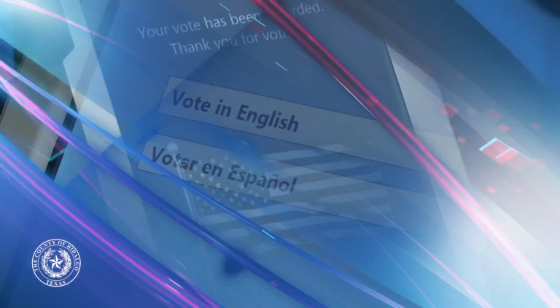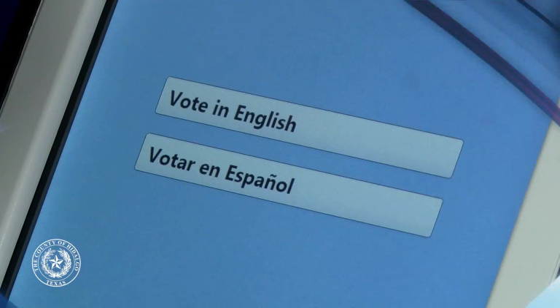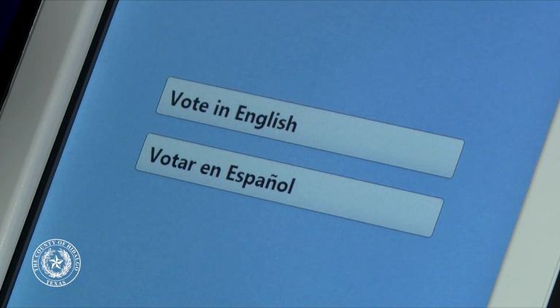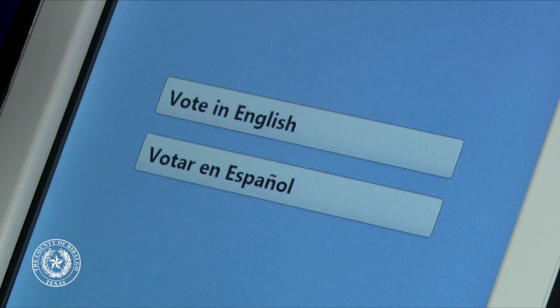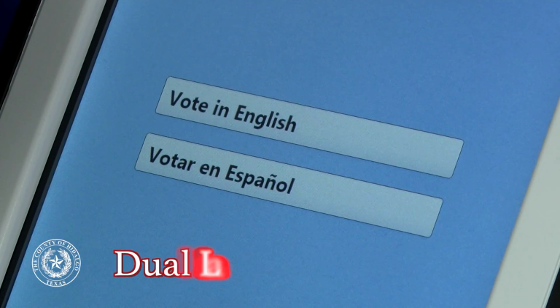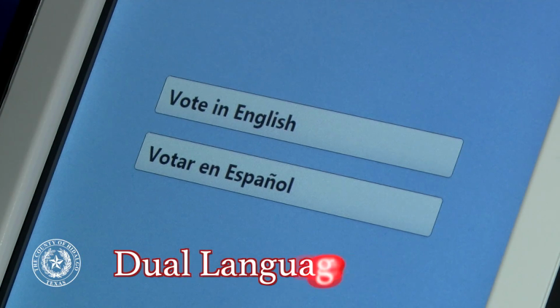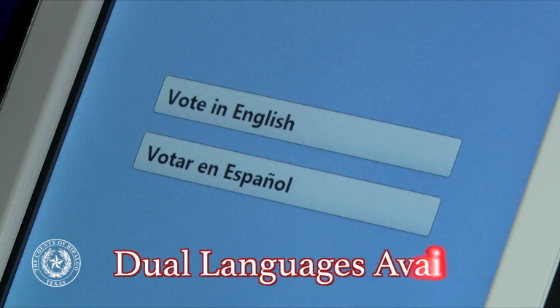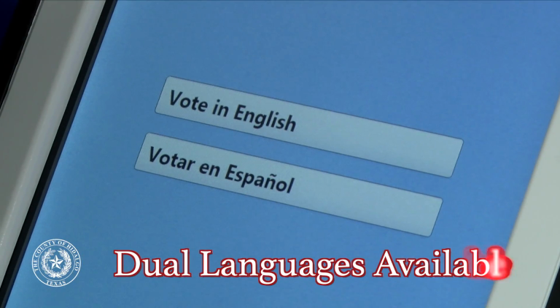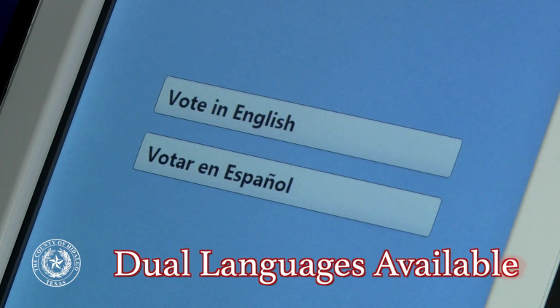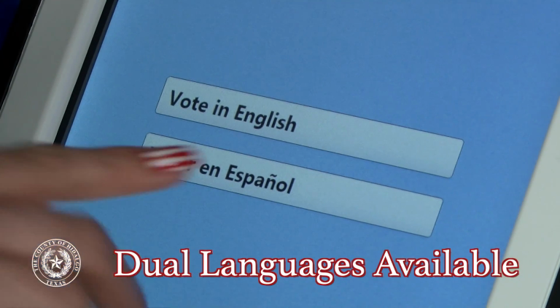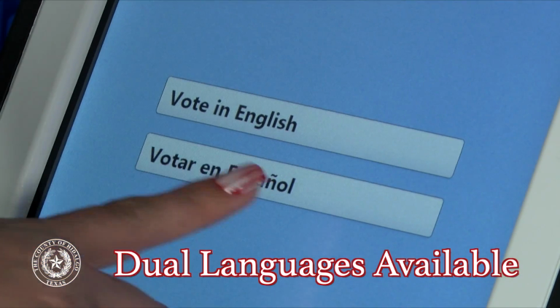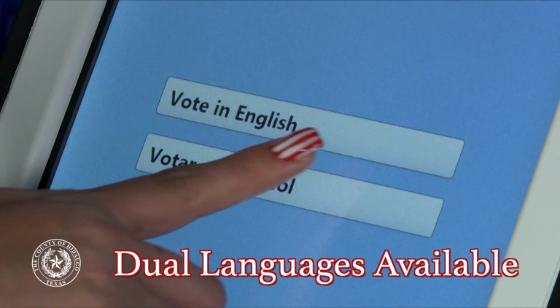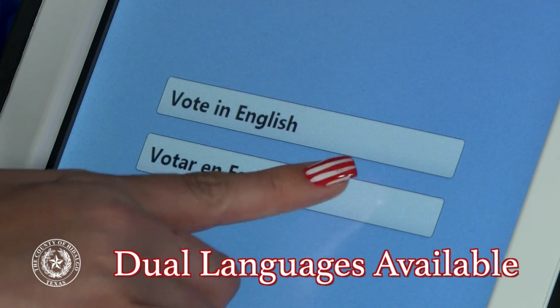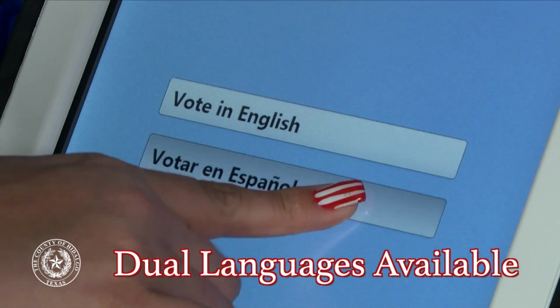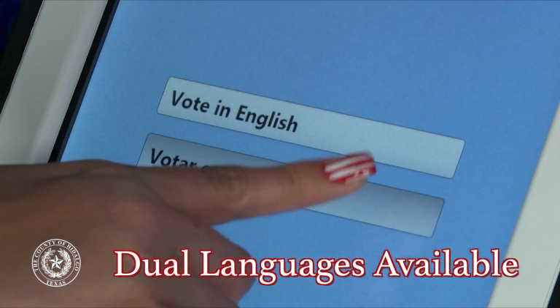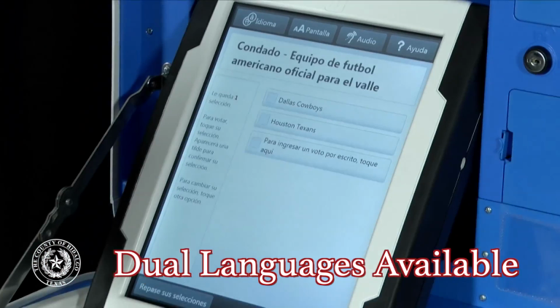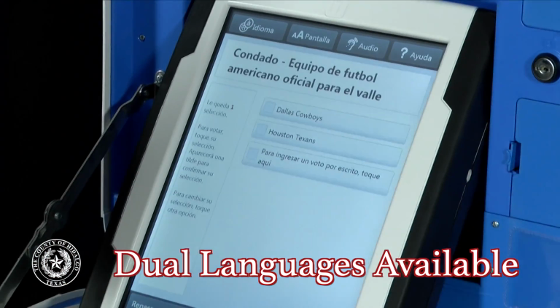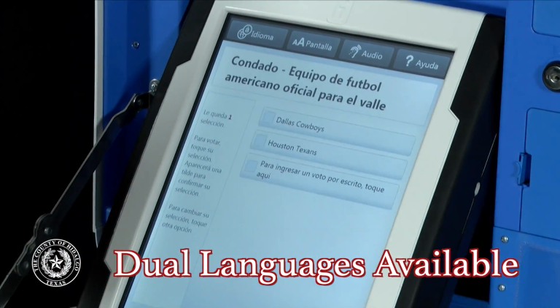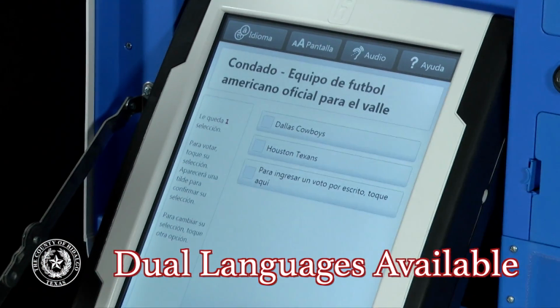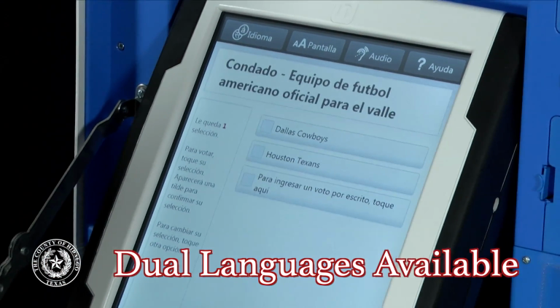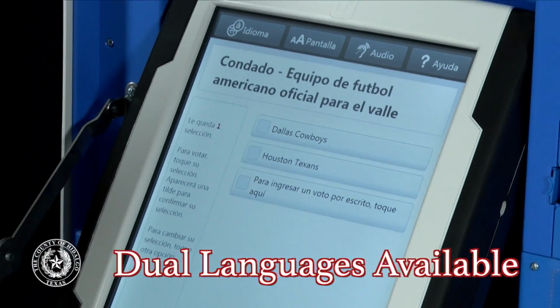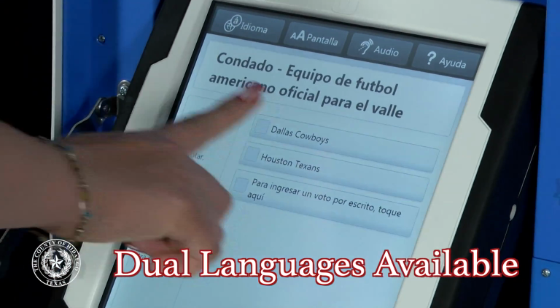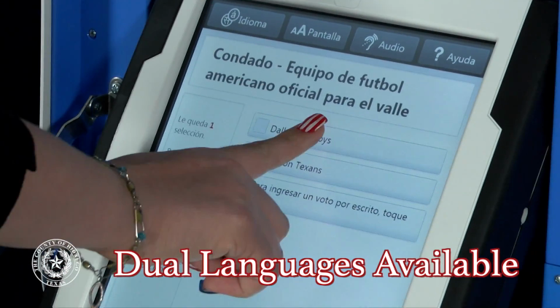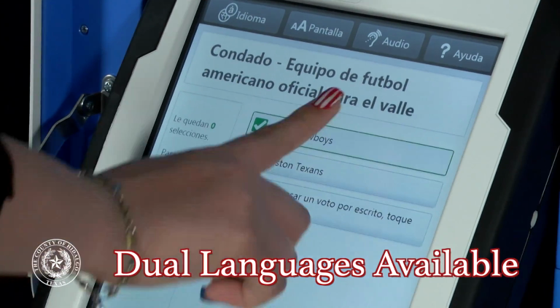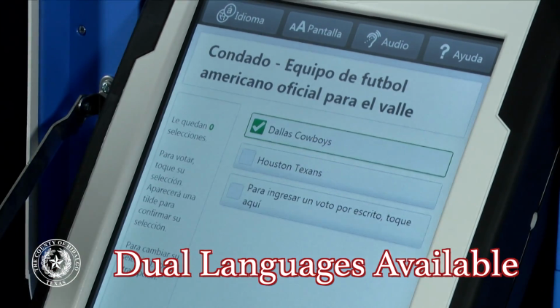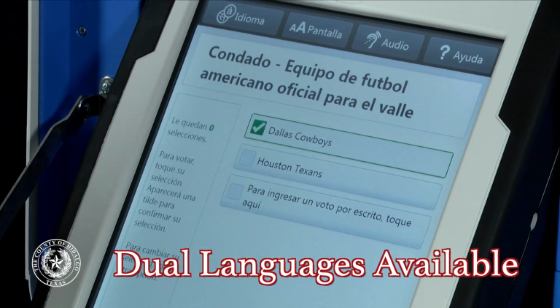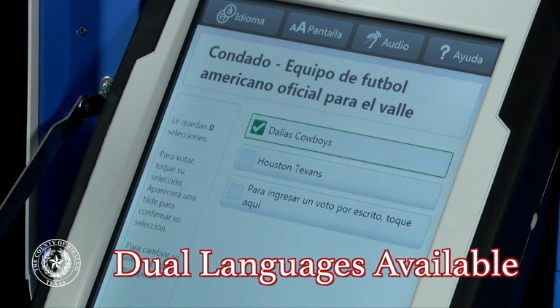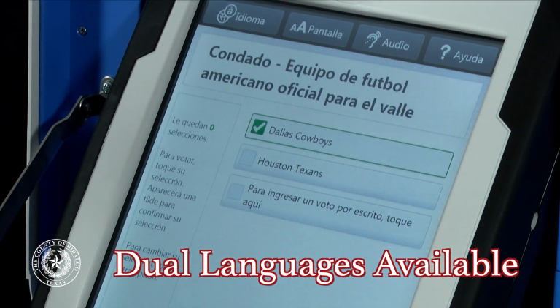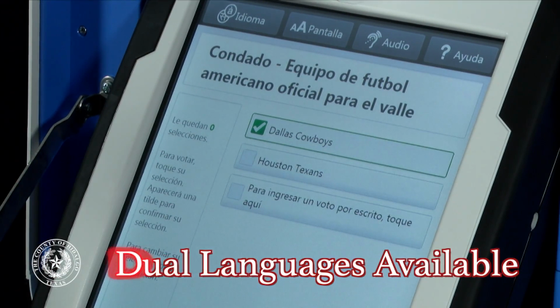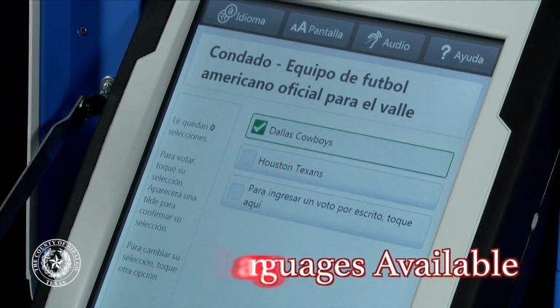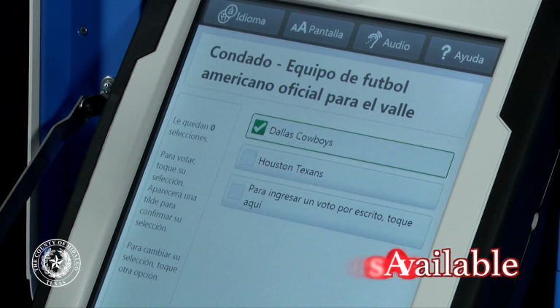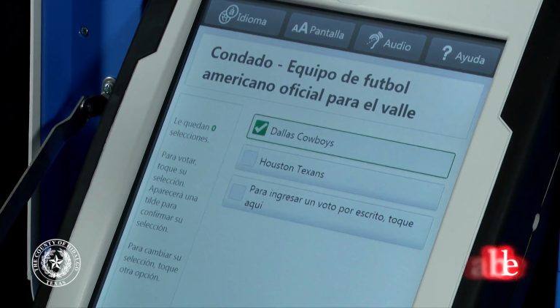The Verity Touch voting machine offers ballots in English or Spanish, helping Hidalgo County voters cast a ballot in the language of their choice.